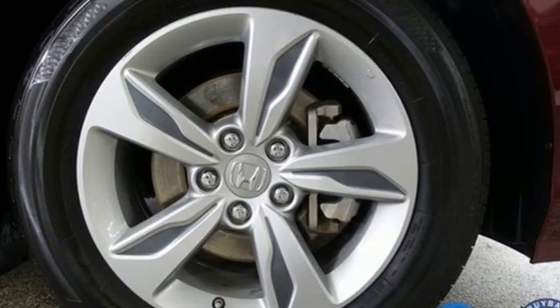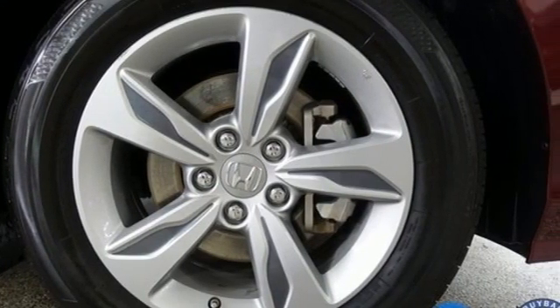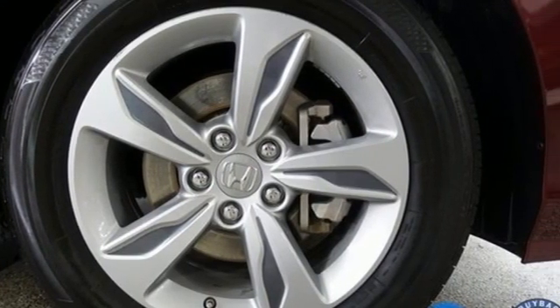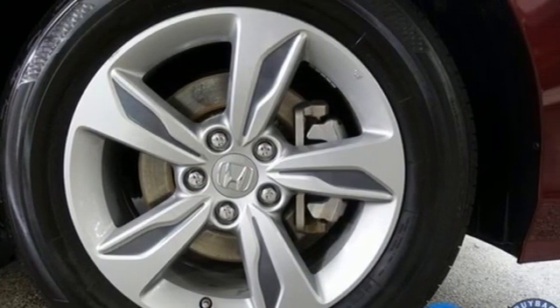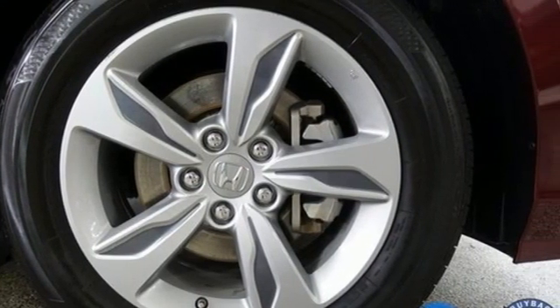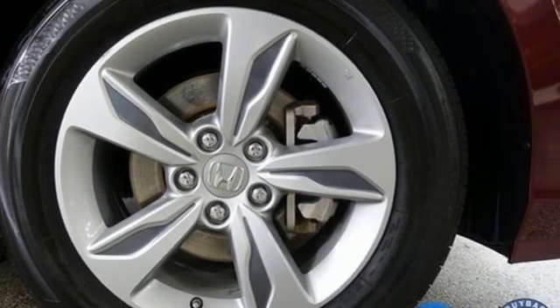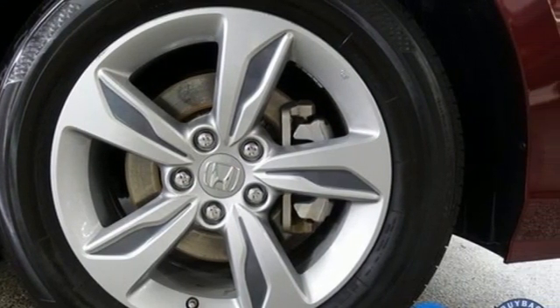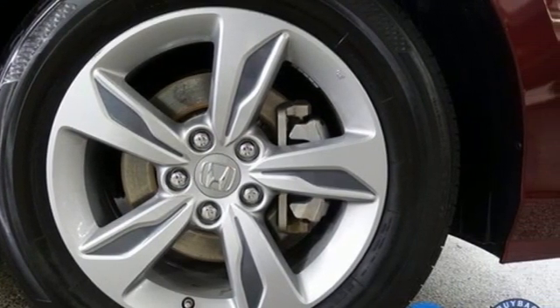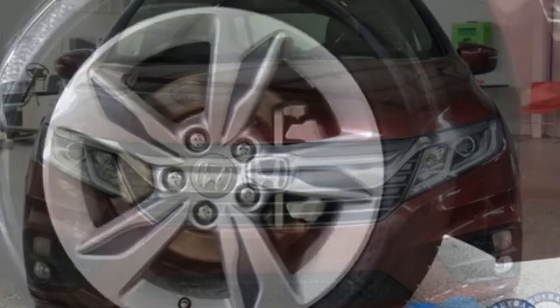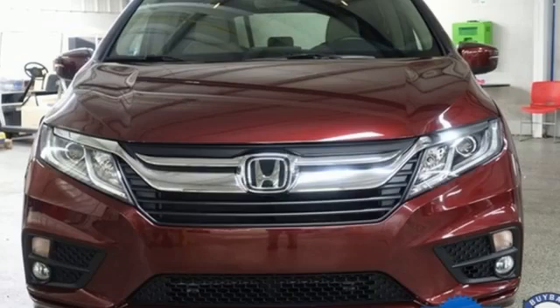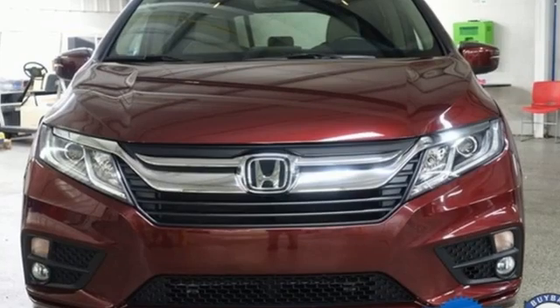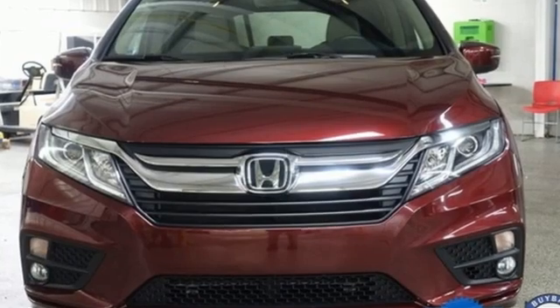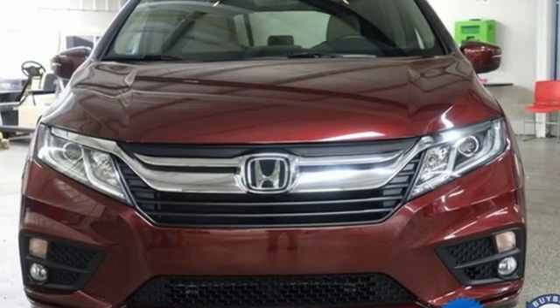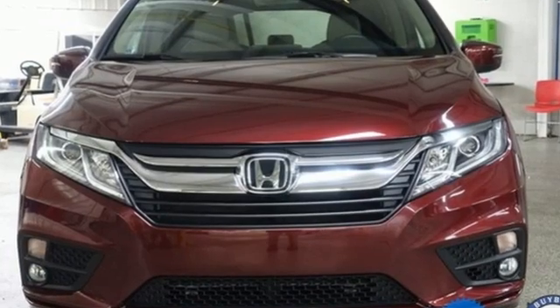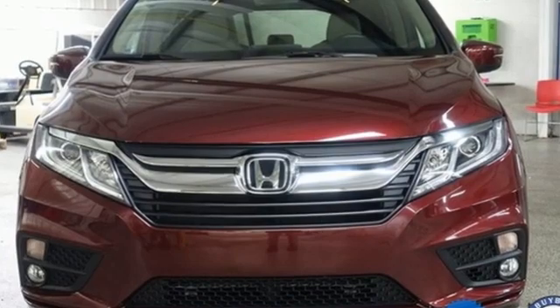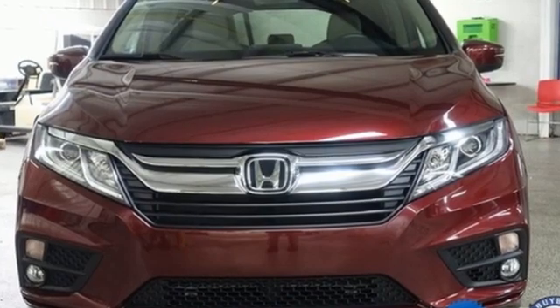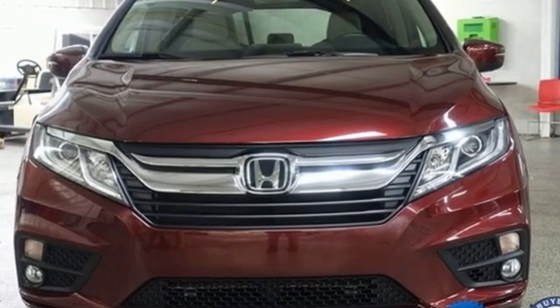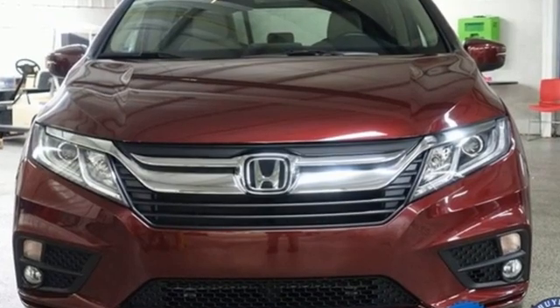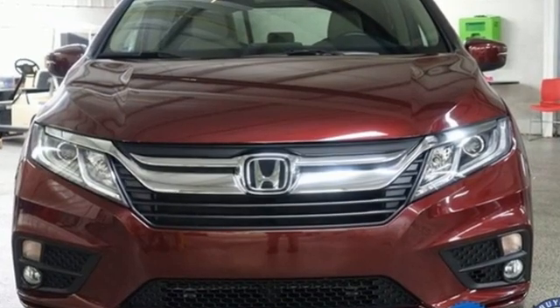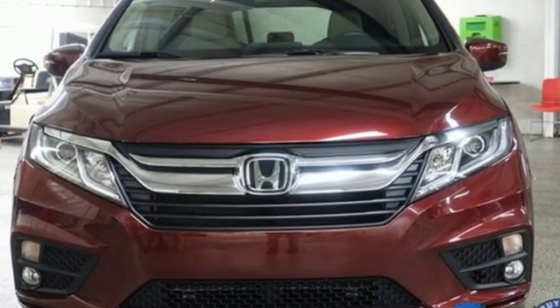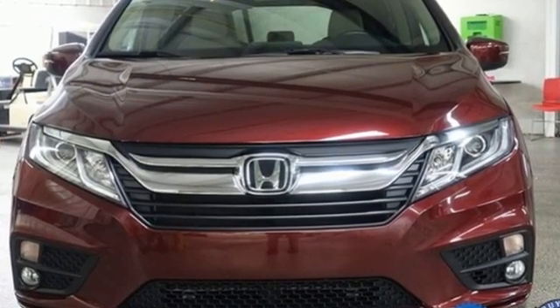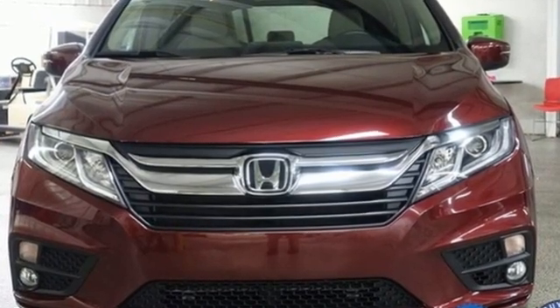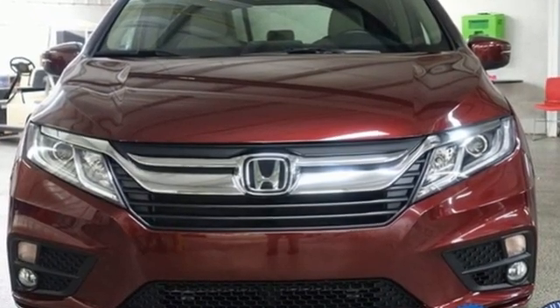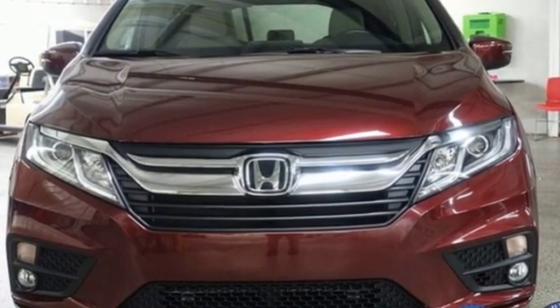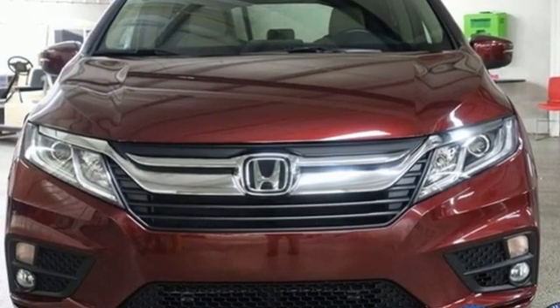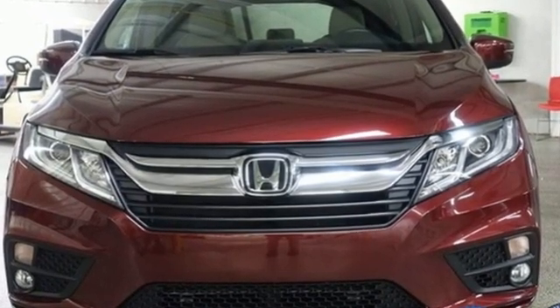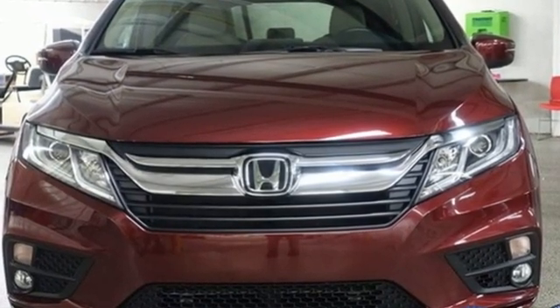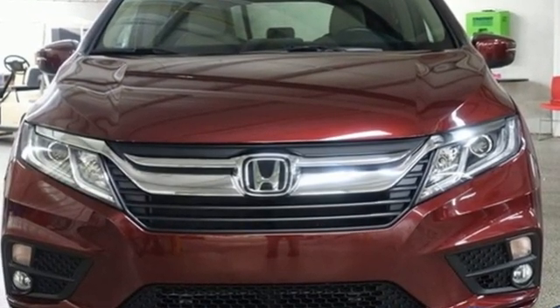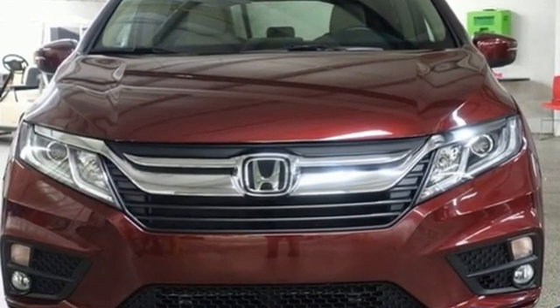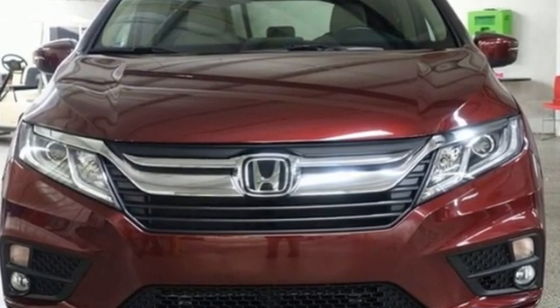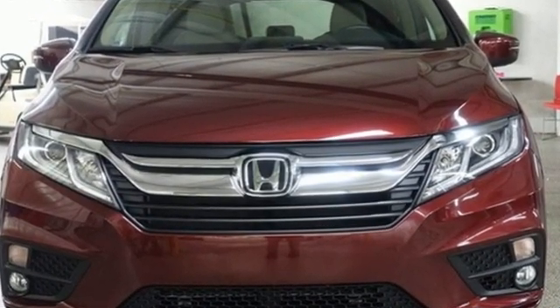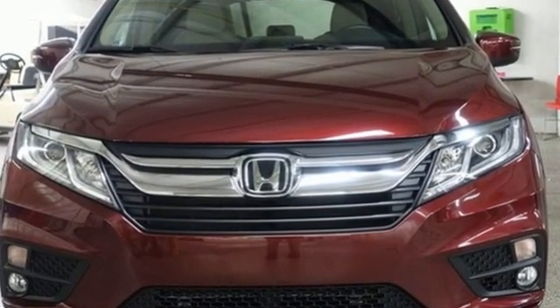It's a Honda, so longevity comes standard. You'll never know till you try. Test drive it today.